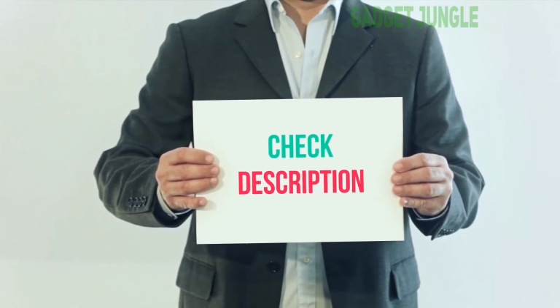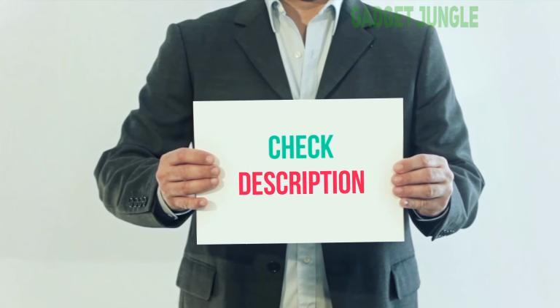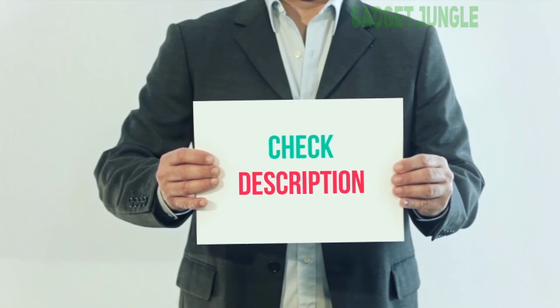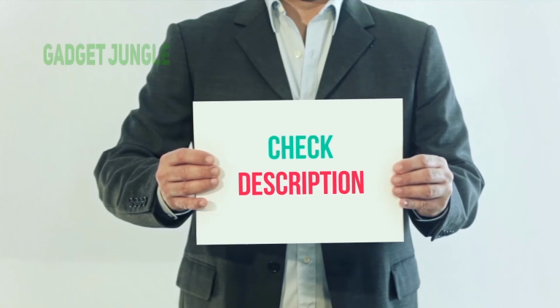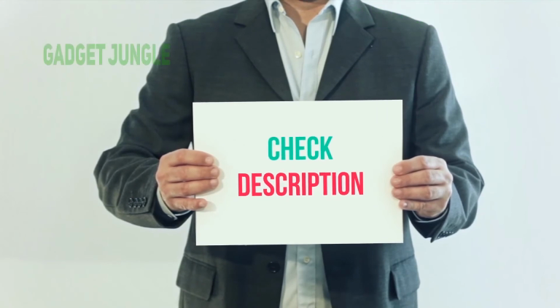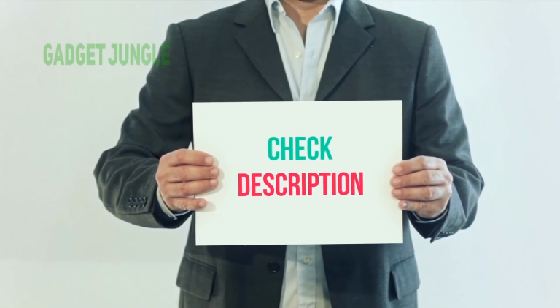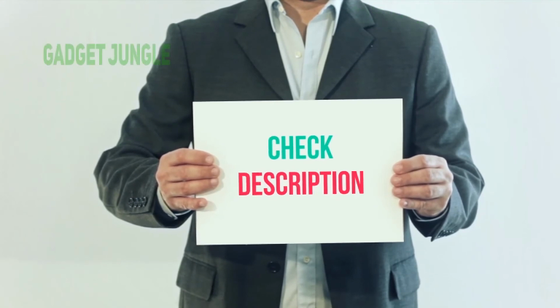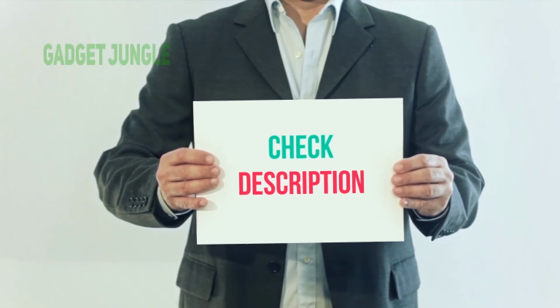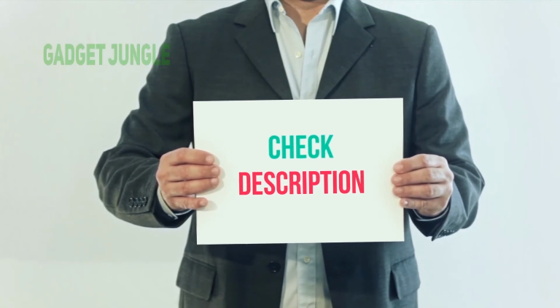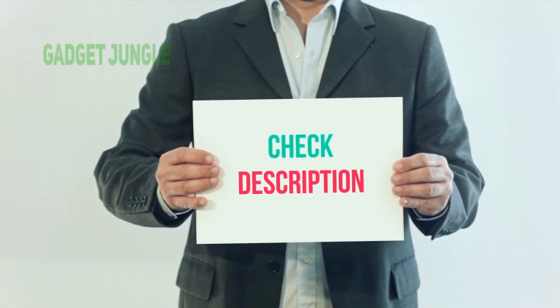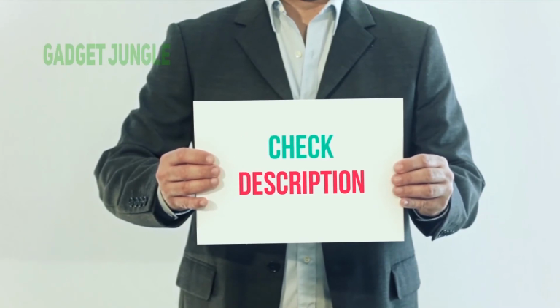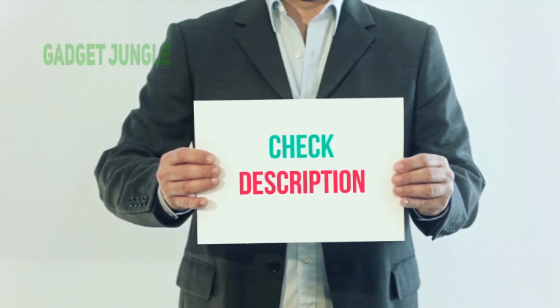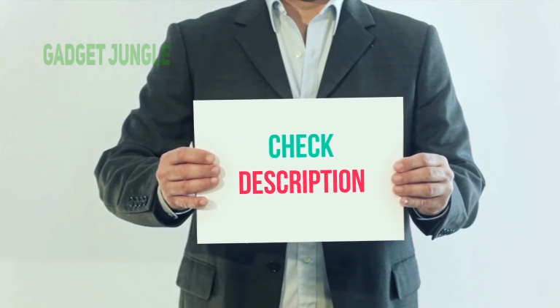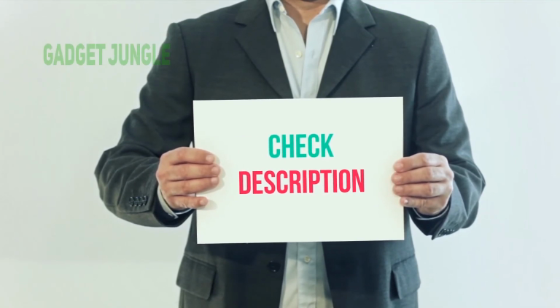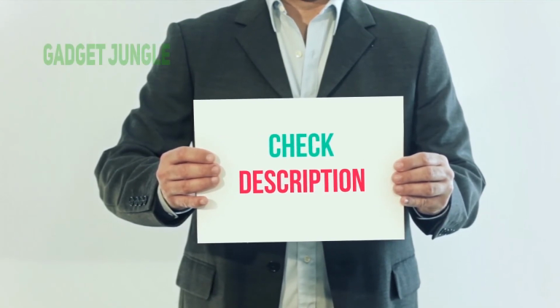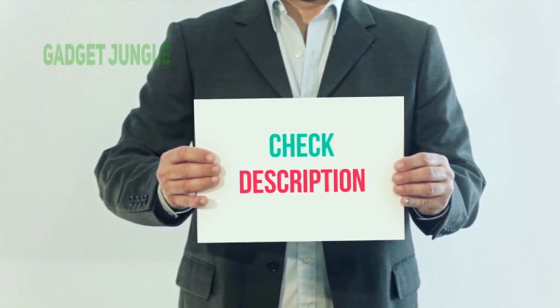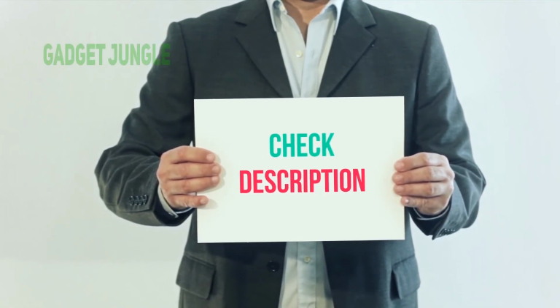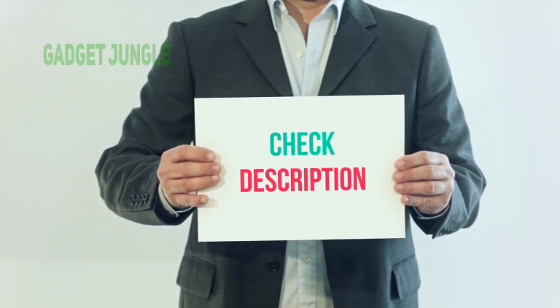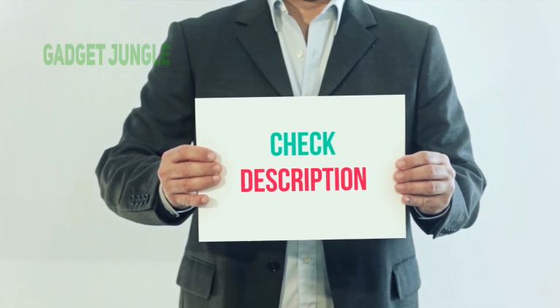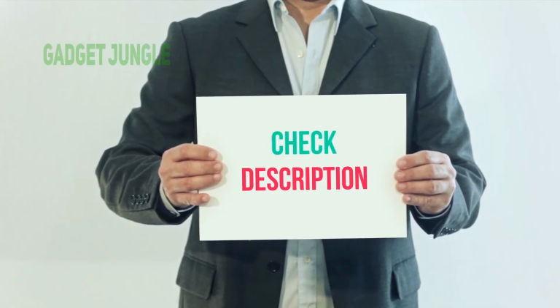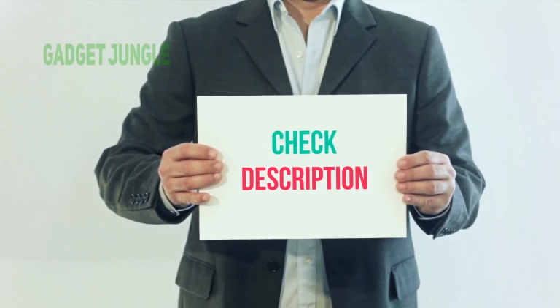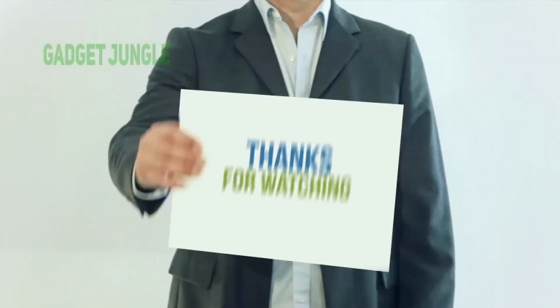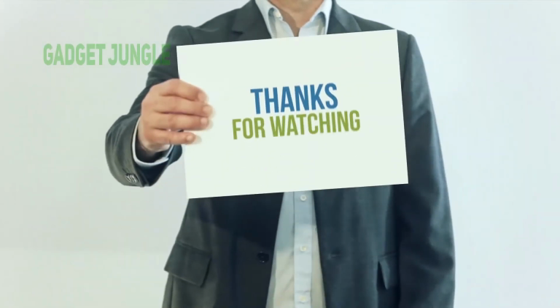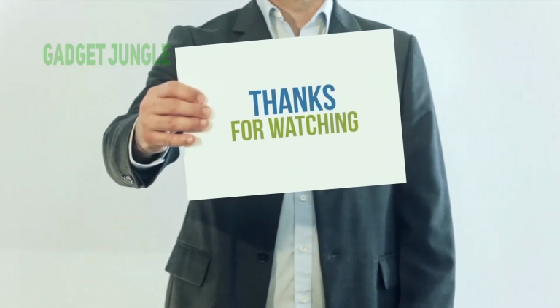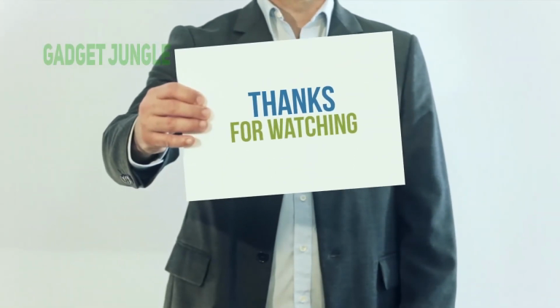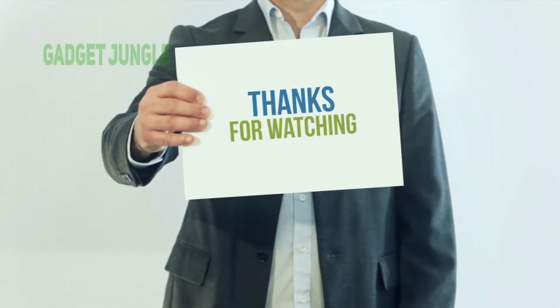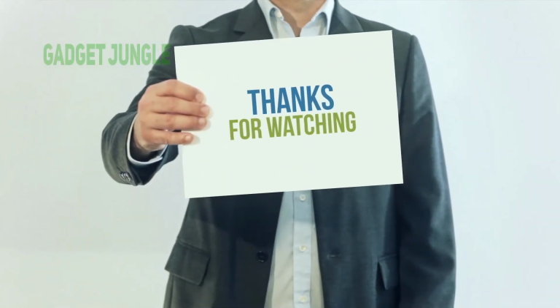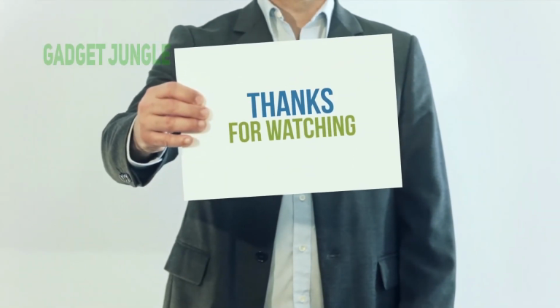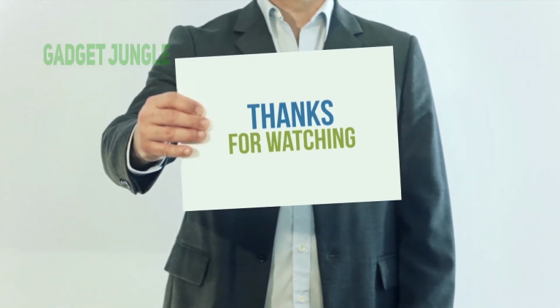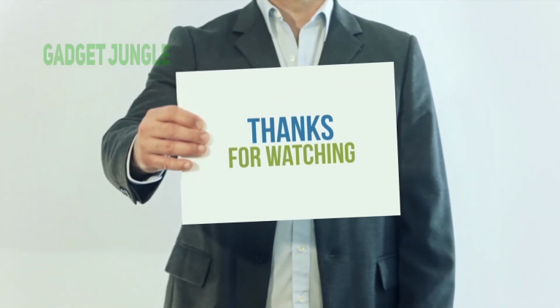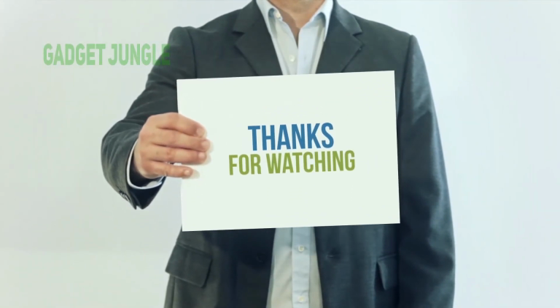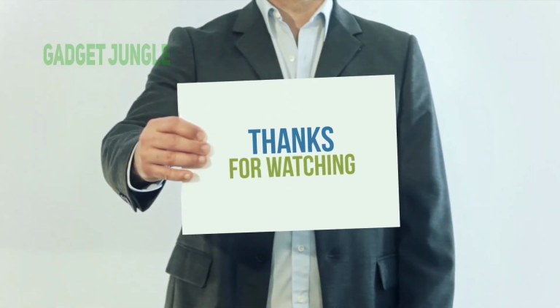You can check out this link for more information and the latest price. Thank you so much for watching.